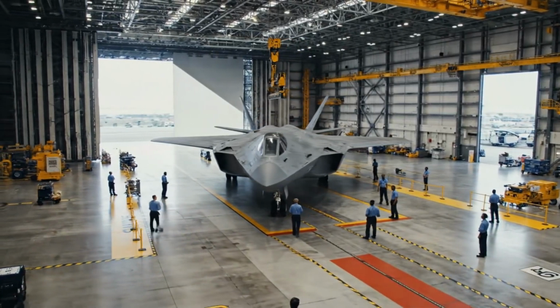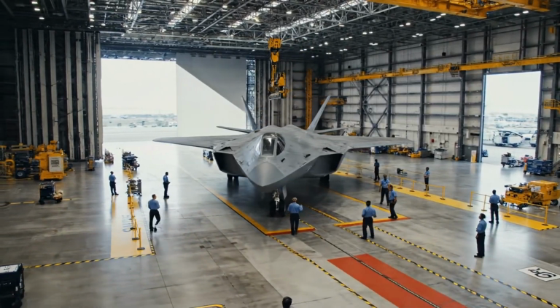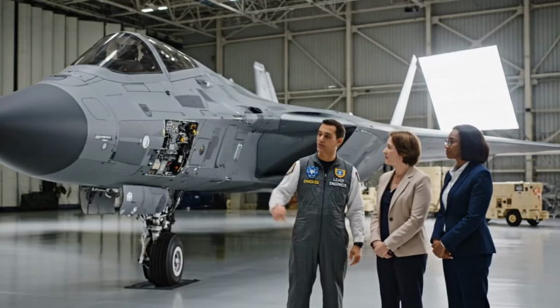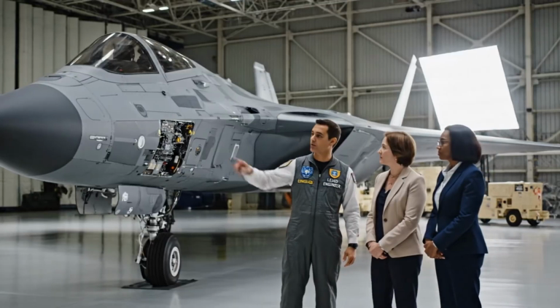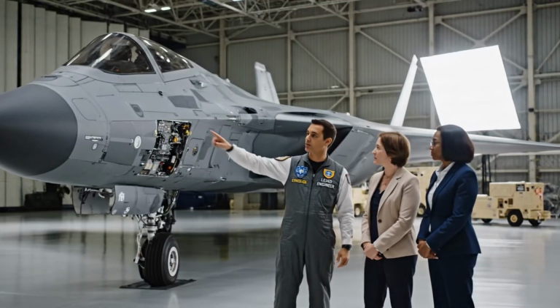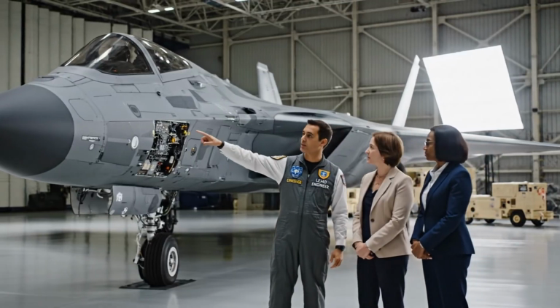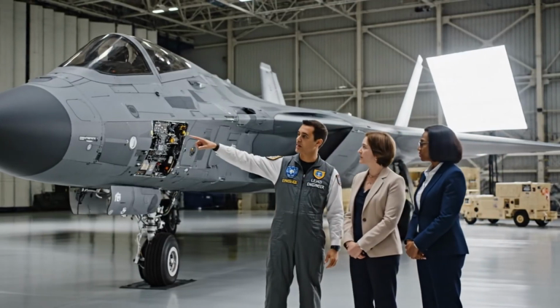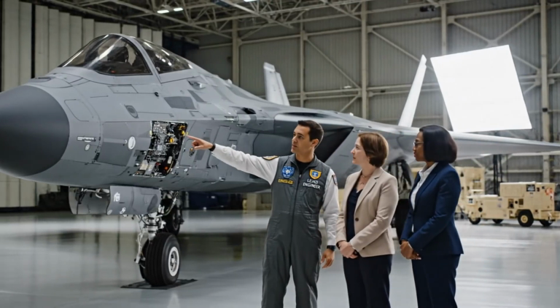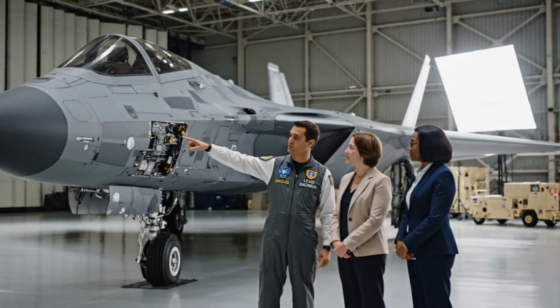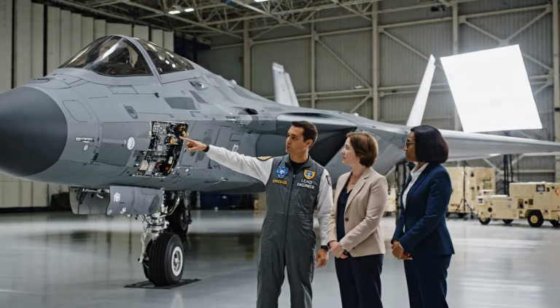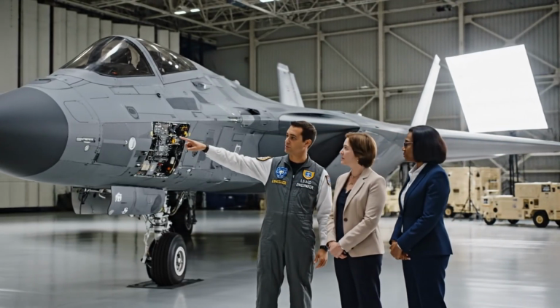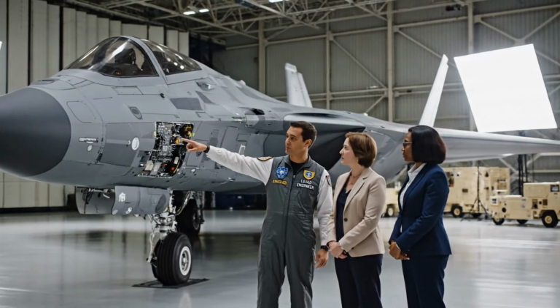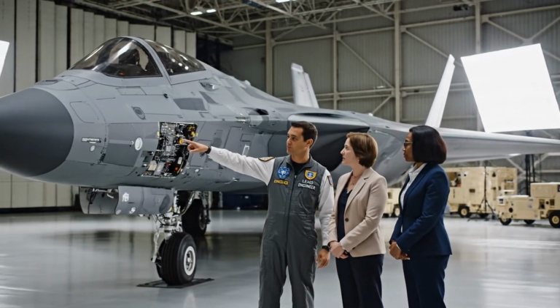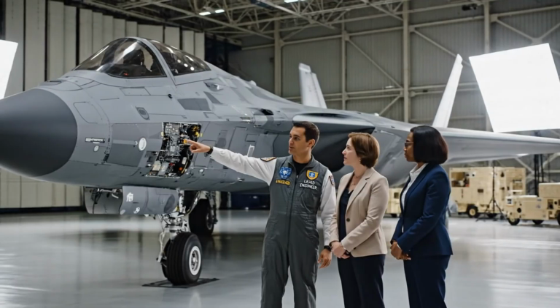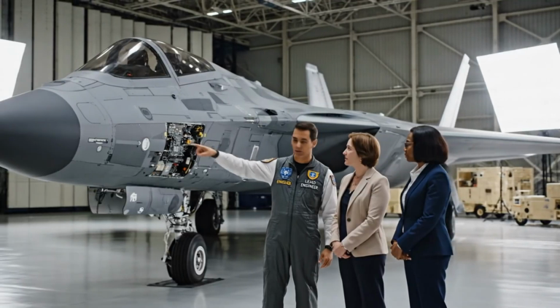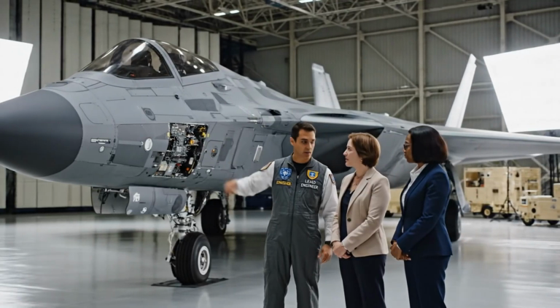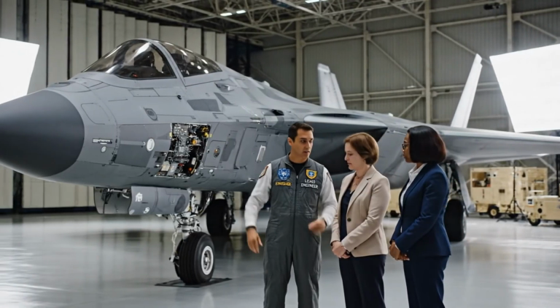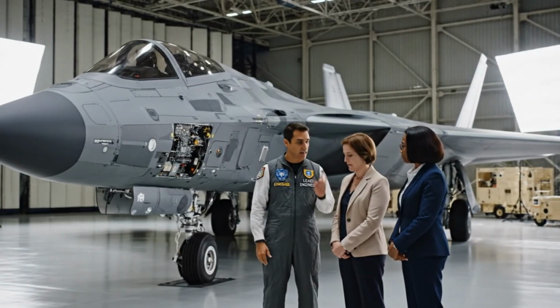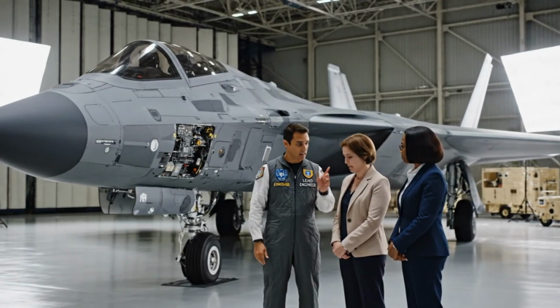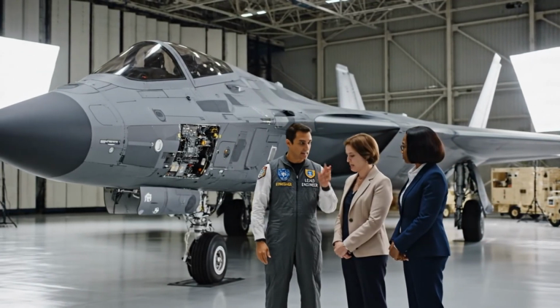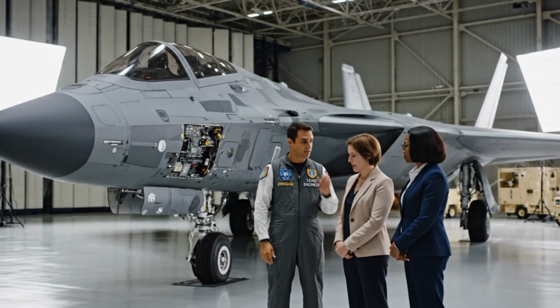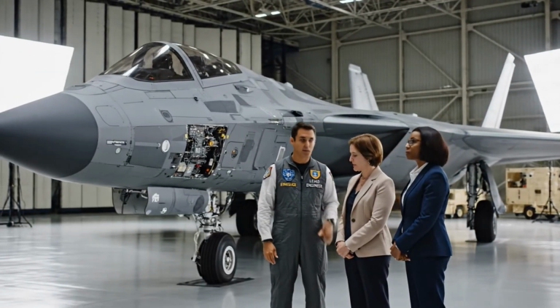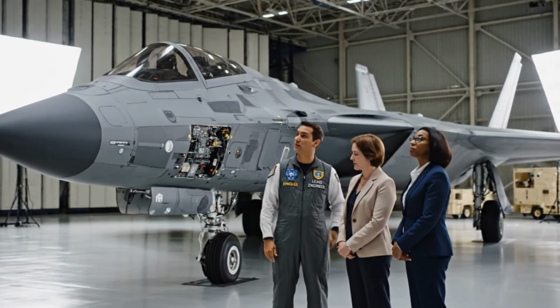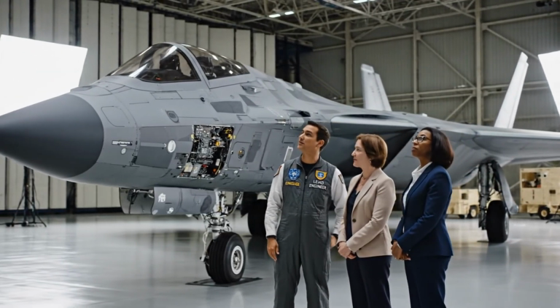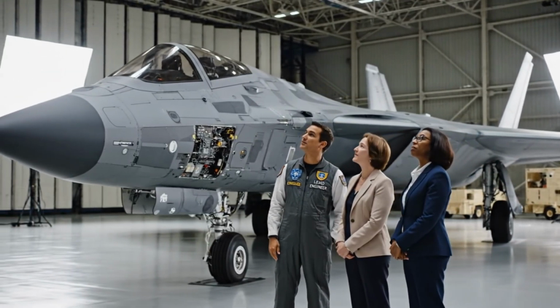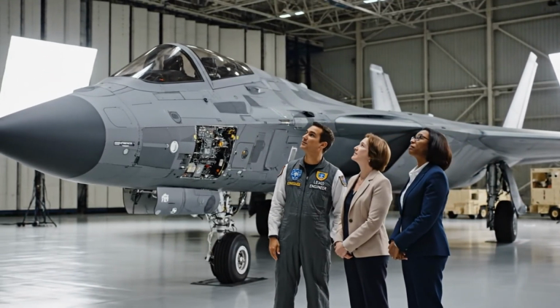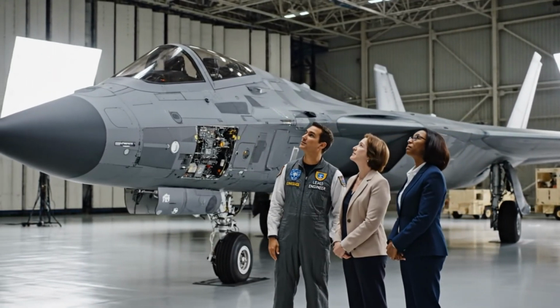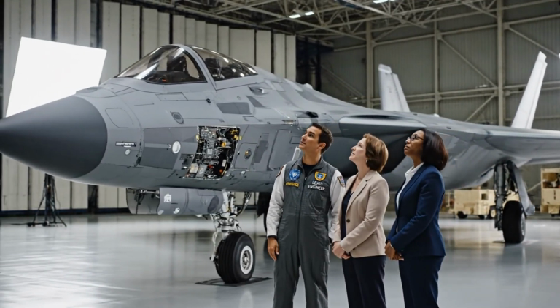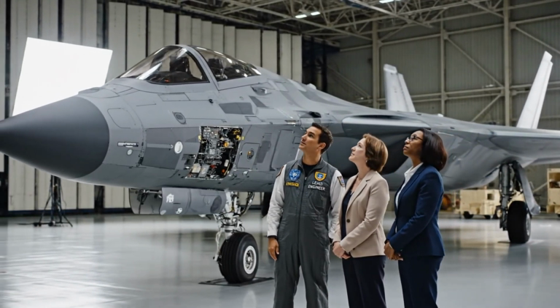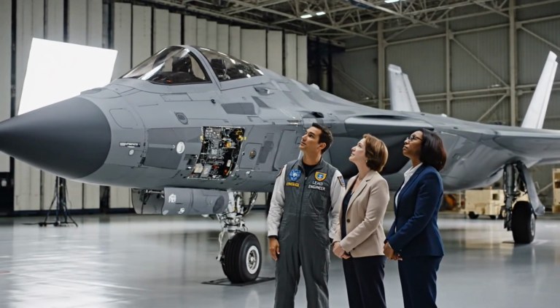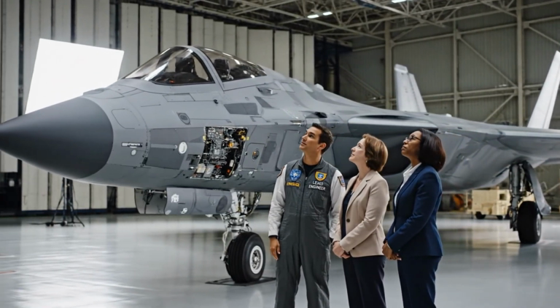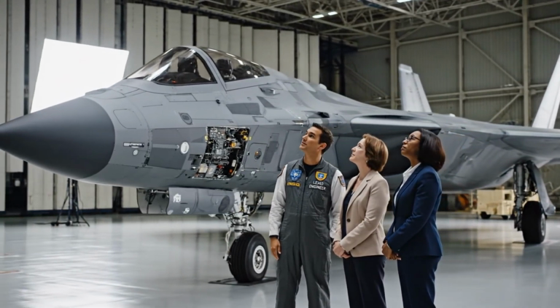The stealth coating on the leading edge is performing better than projected. That aligns with the wind tunnel data we reviewed last month.